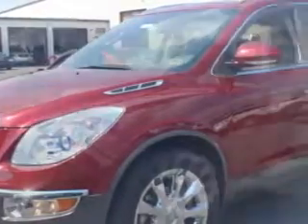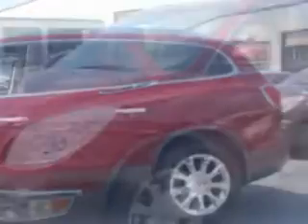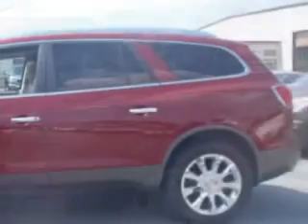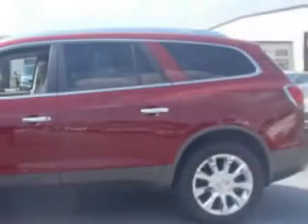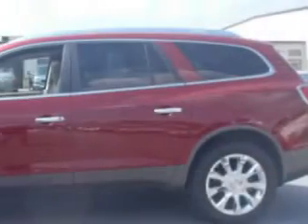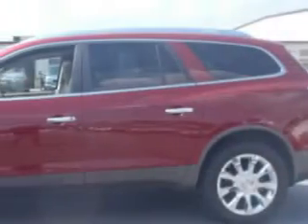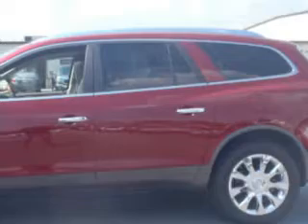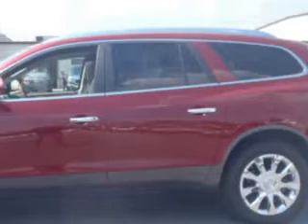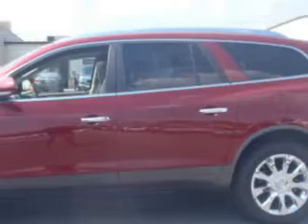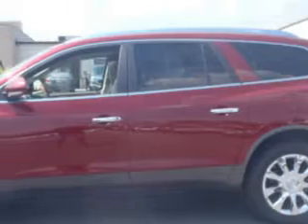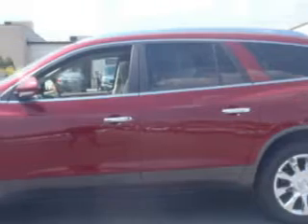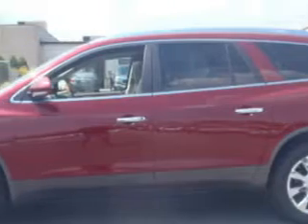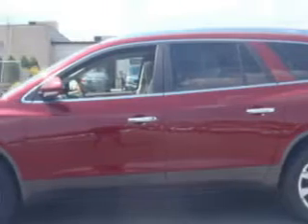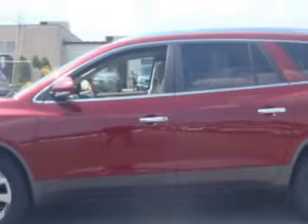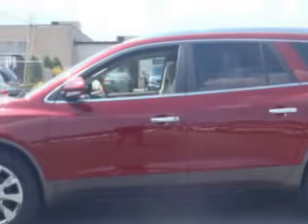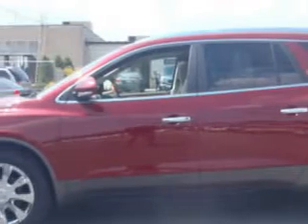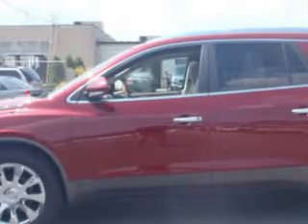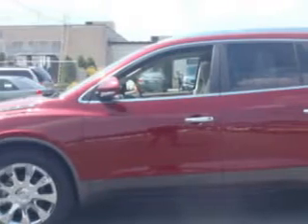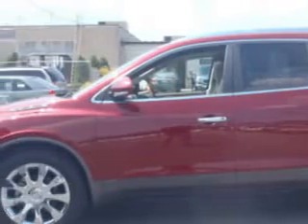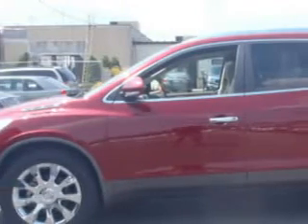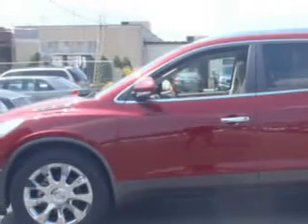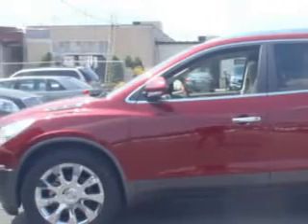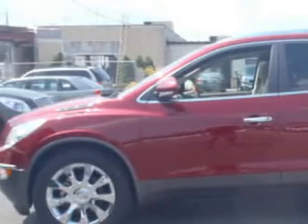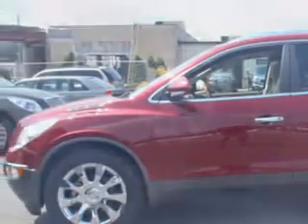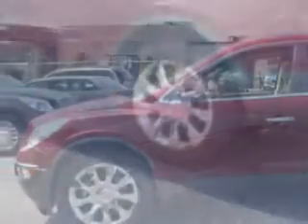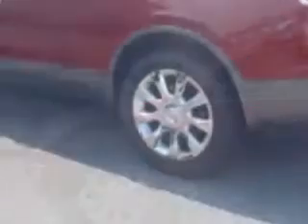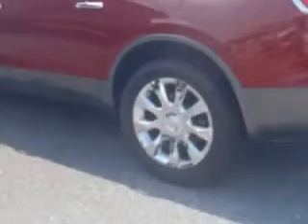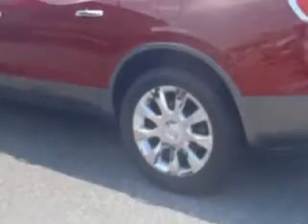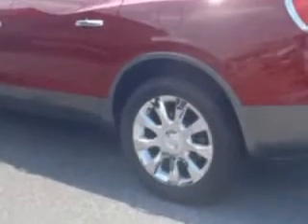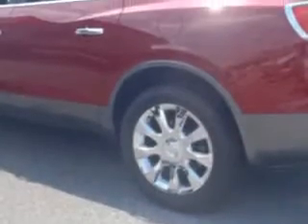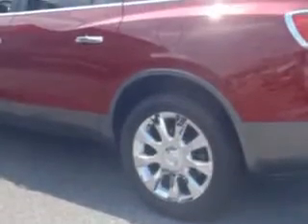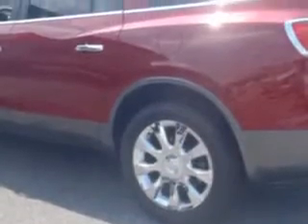You will love this red jewel tint coat 2010 Buick Enclave 2CXL, equipped with a 6-cylinder engine and an automatic transmission.